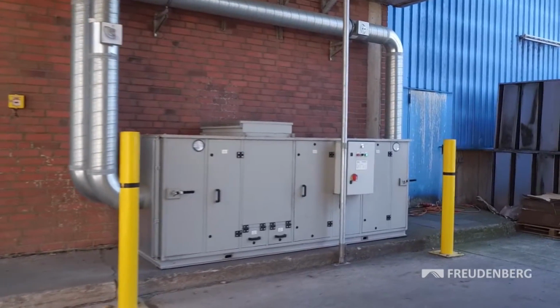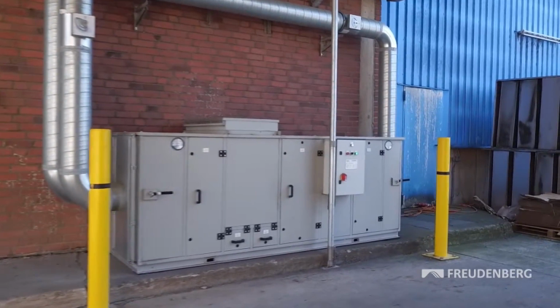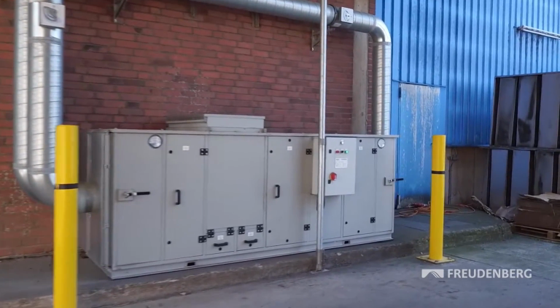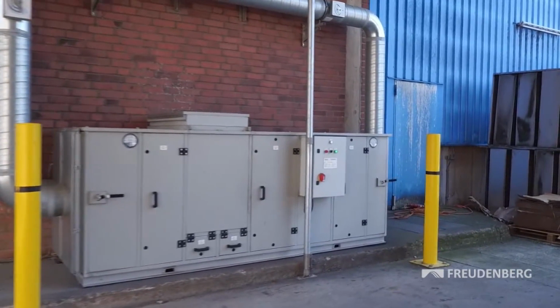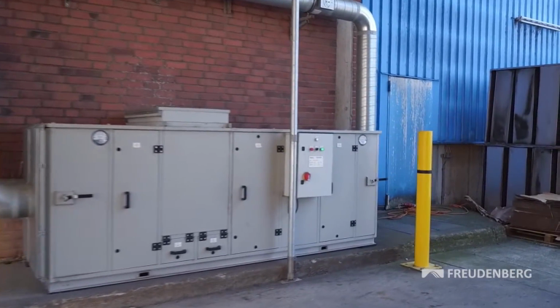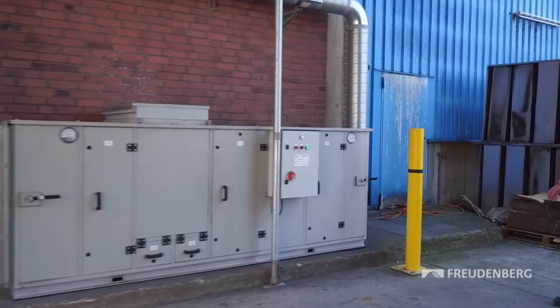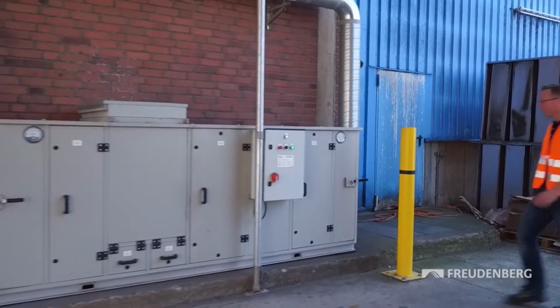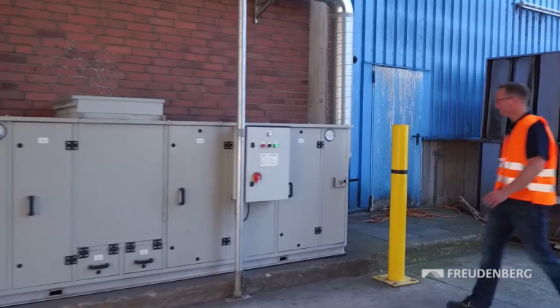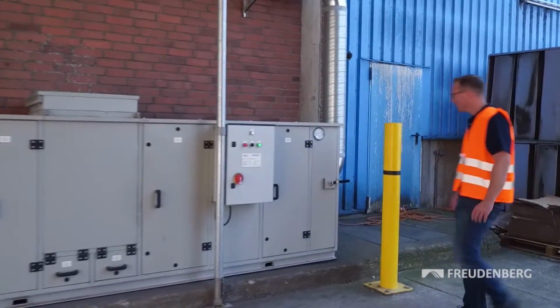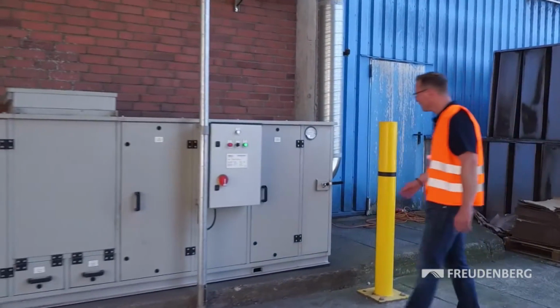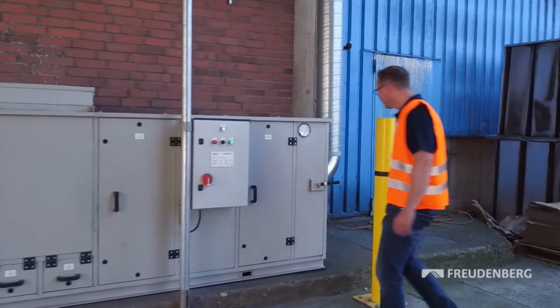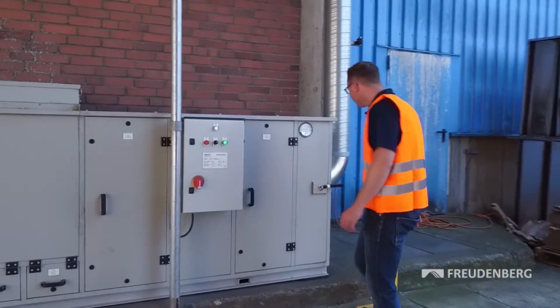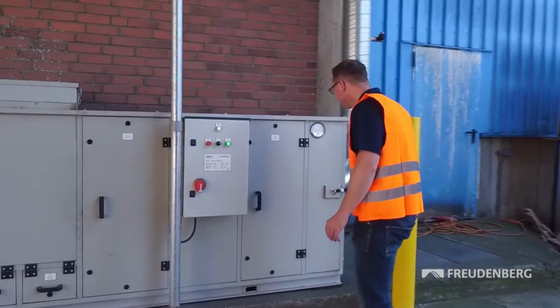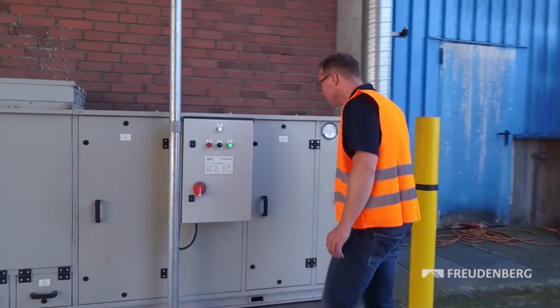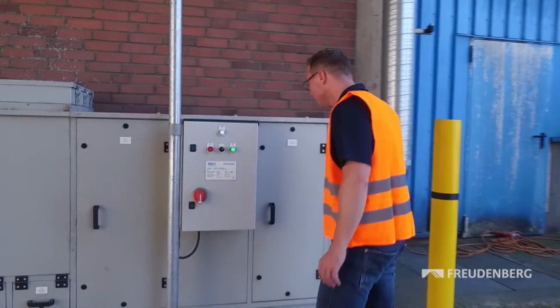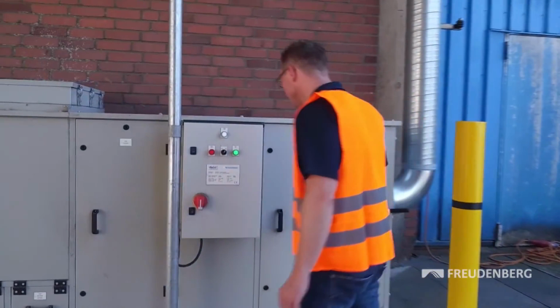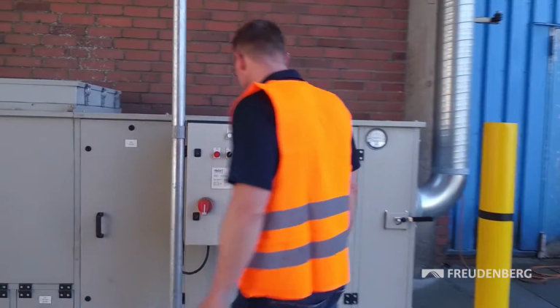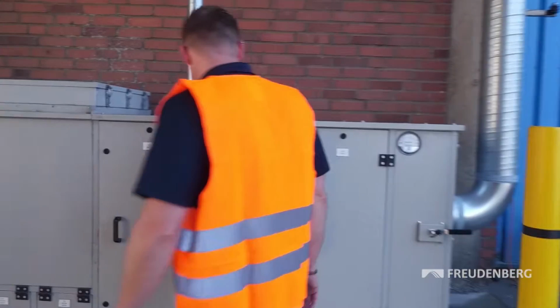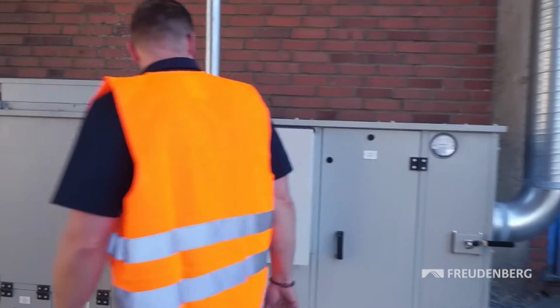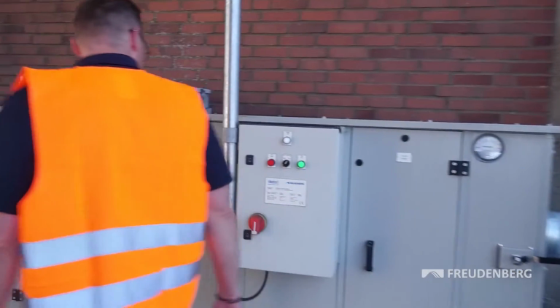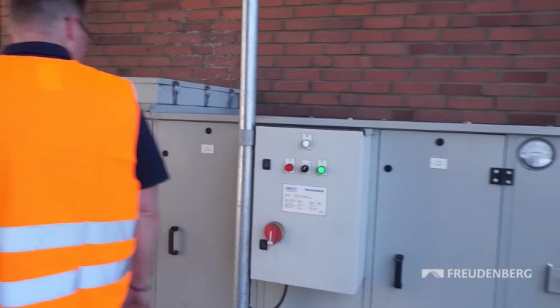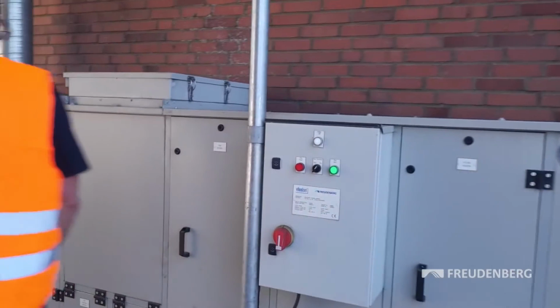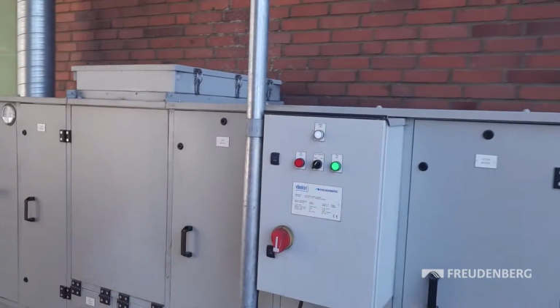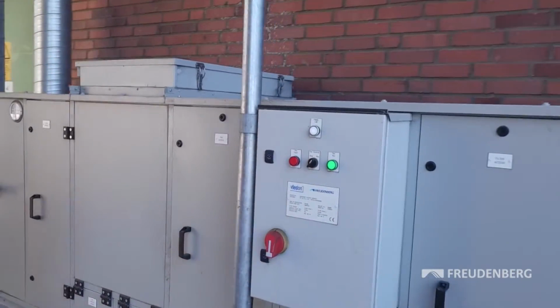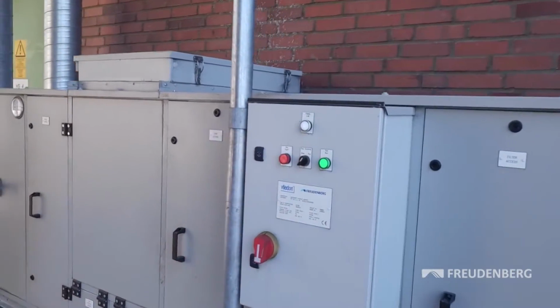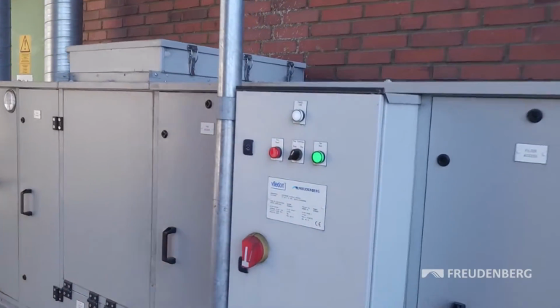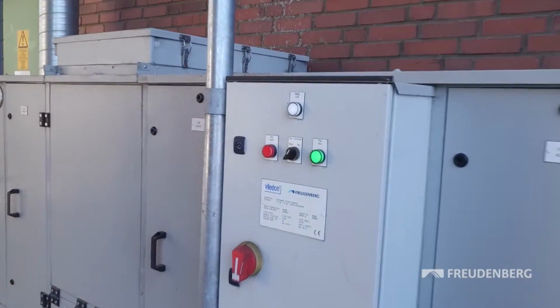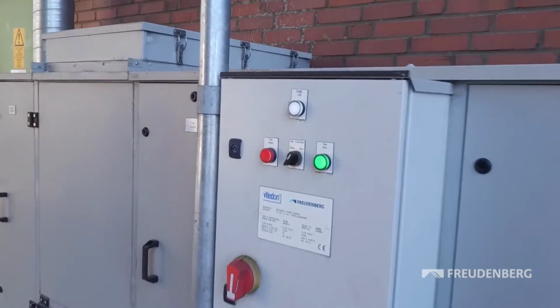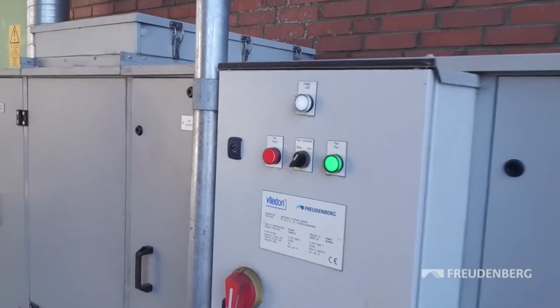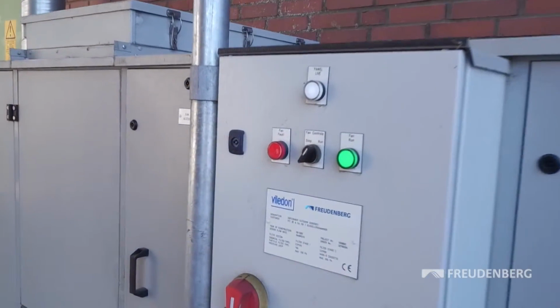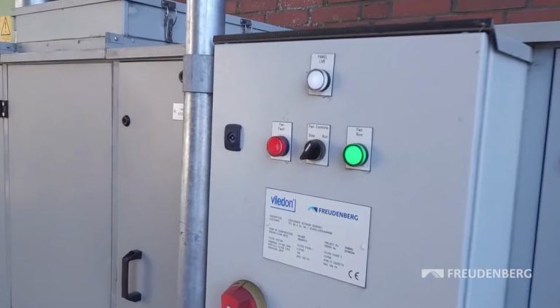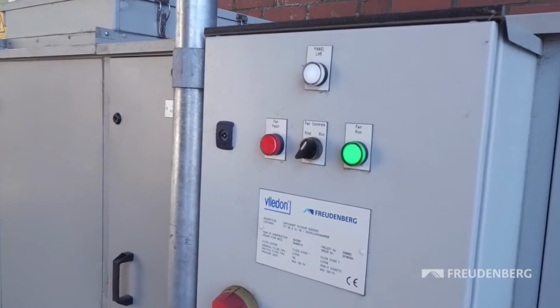Clean air, trouble-free production, satisfied customers — that's the all-inclusive triple package from Freudenberg.